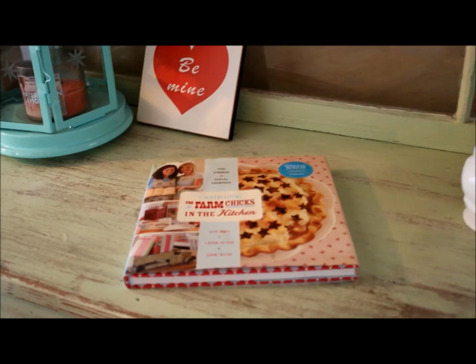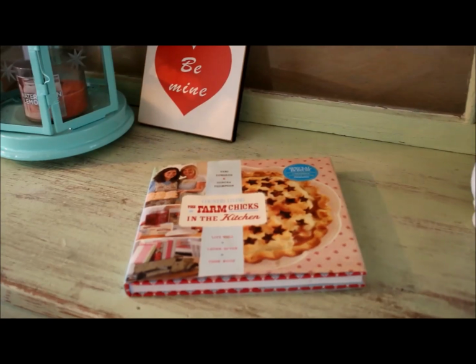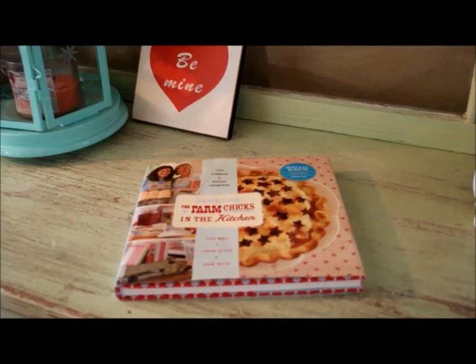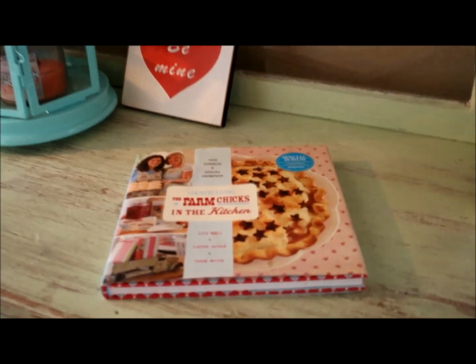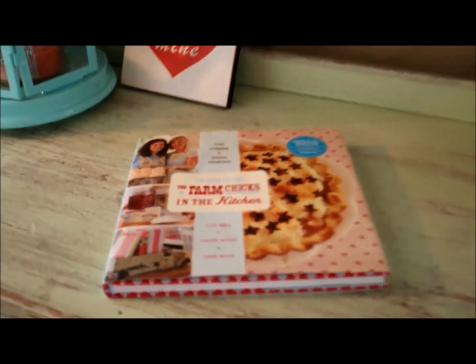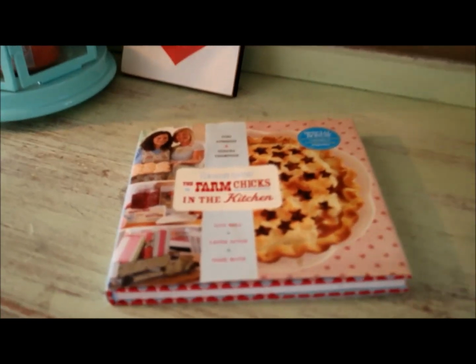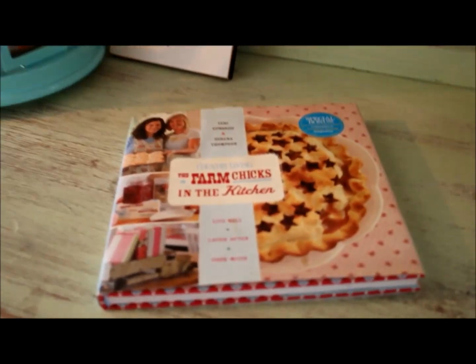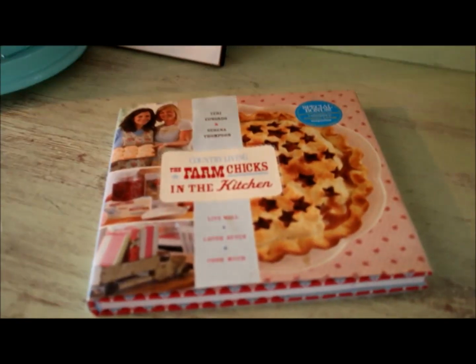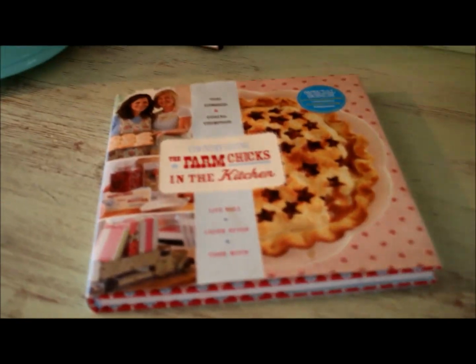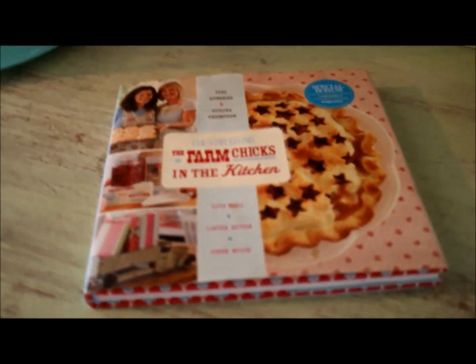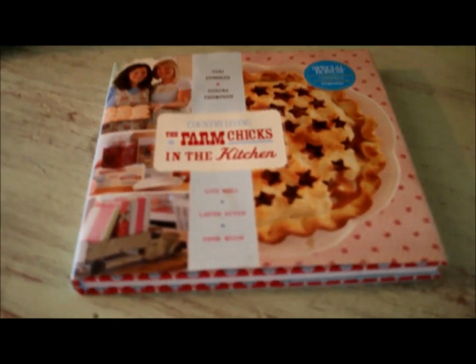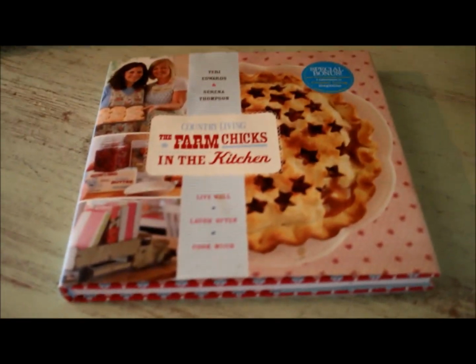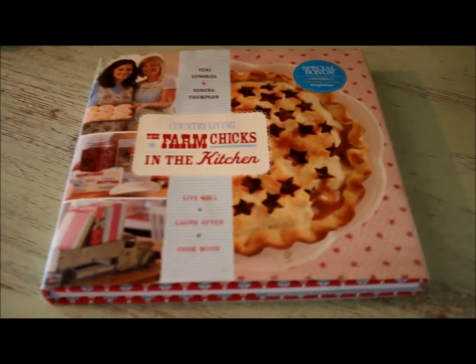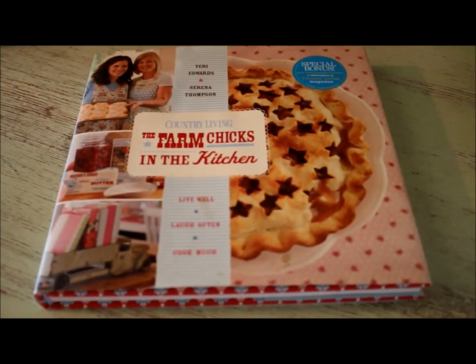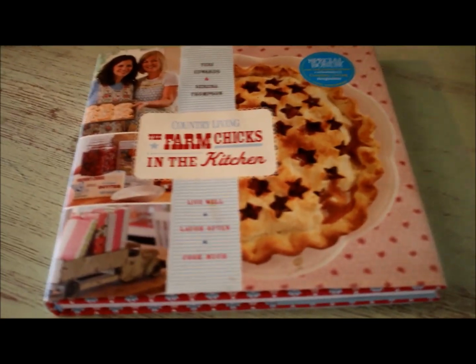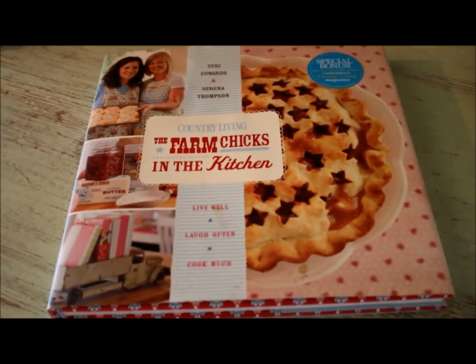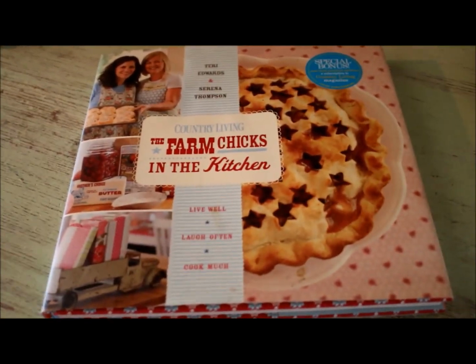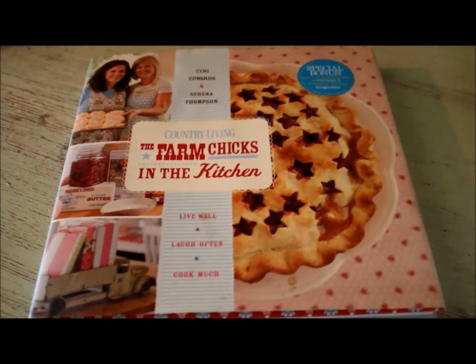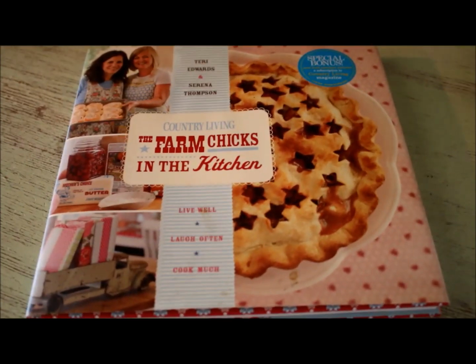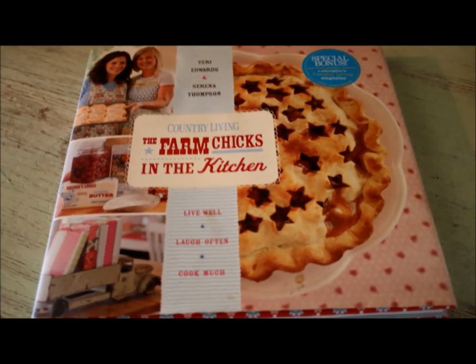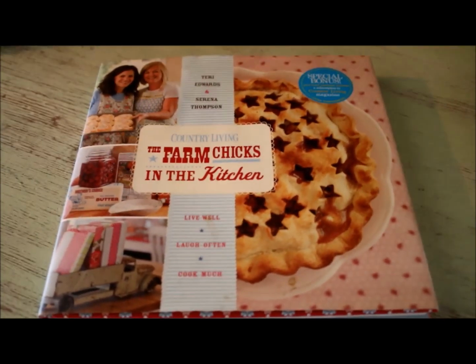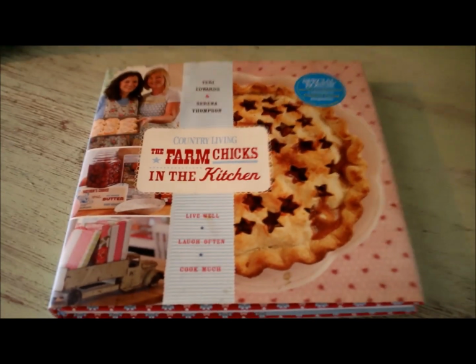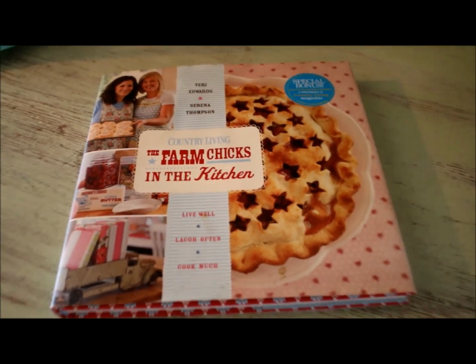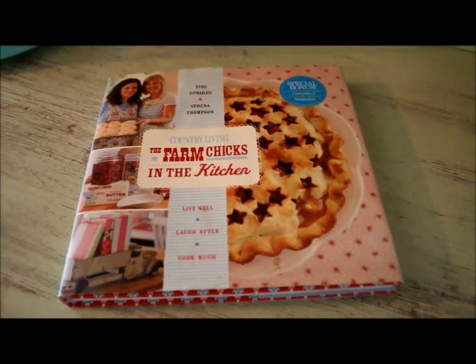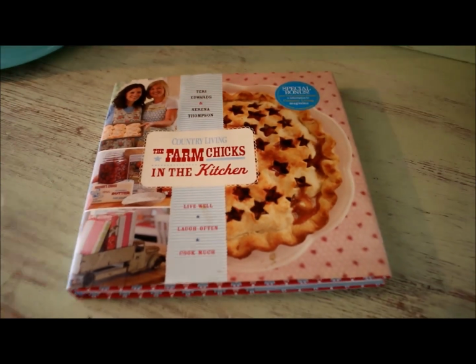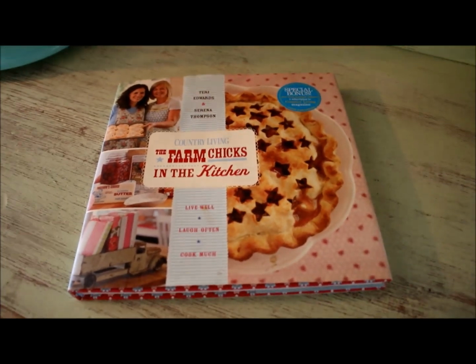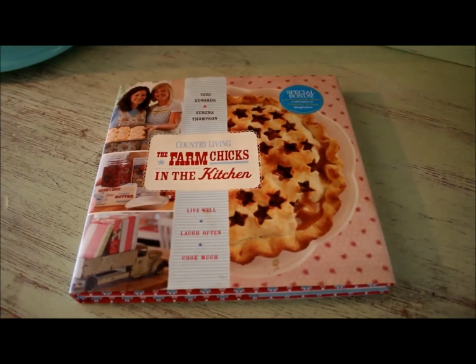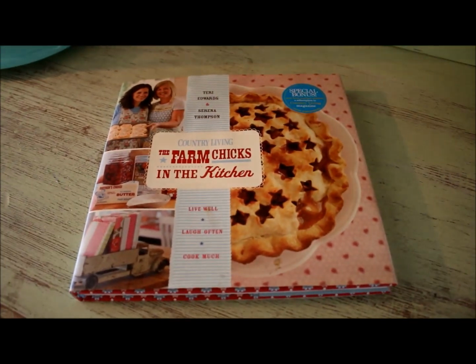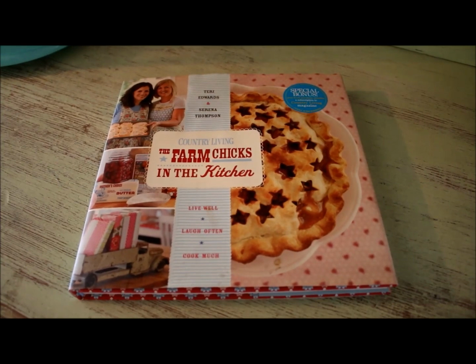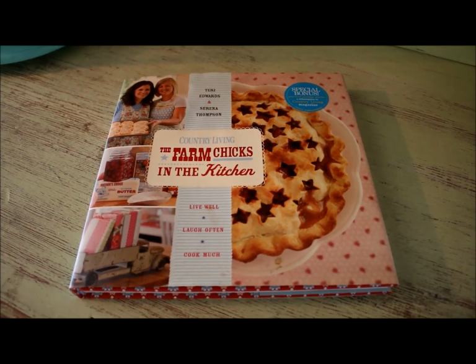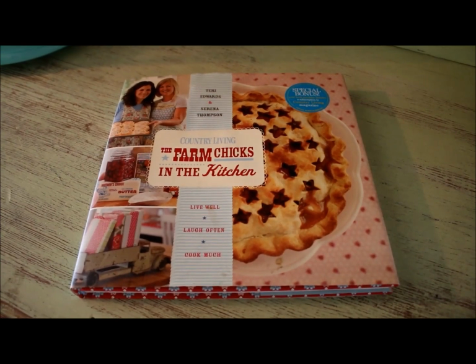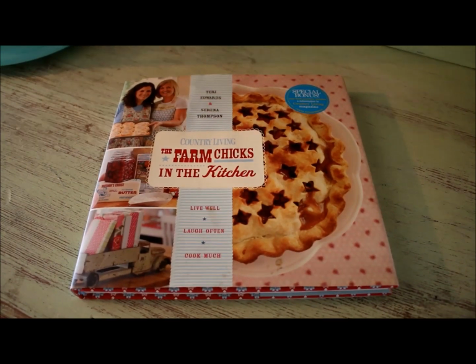Hey guys, Nikki with This Robins Nest. In today's video I'm just going to share with you a super quick little thrift store haul.